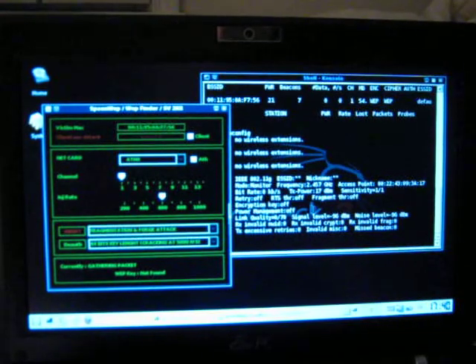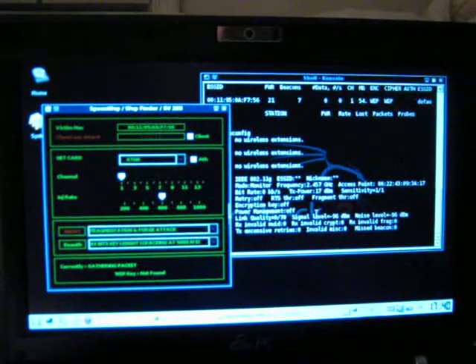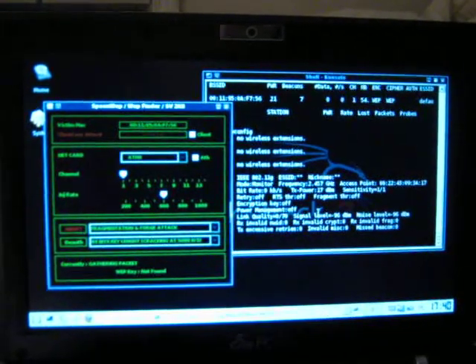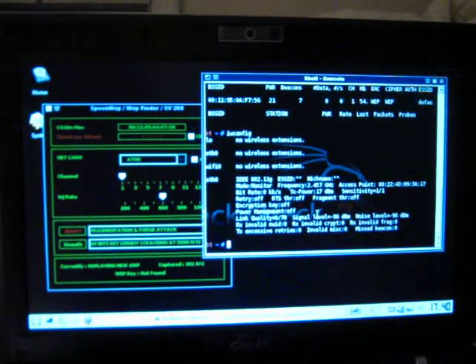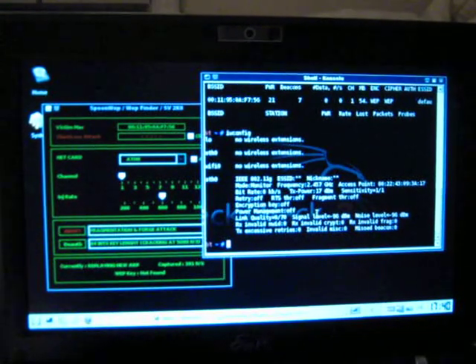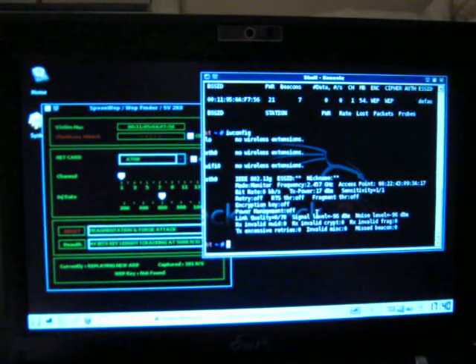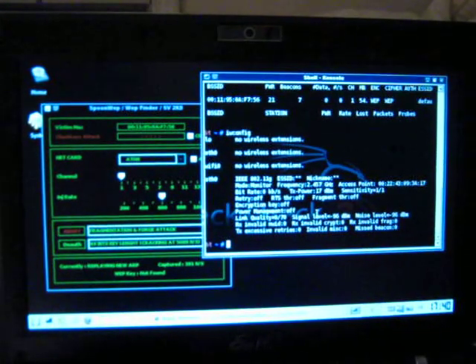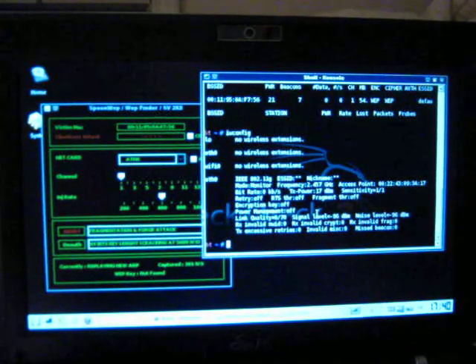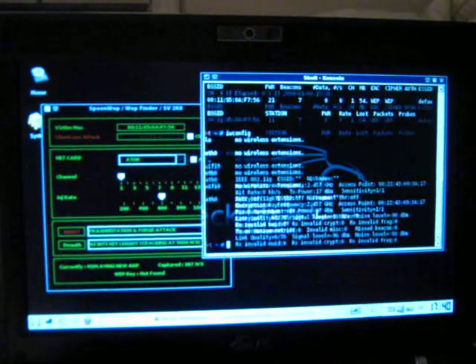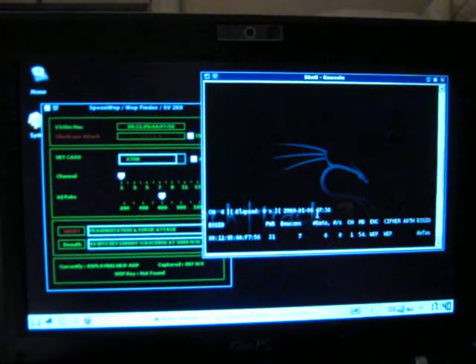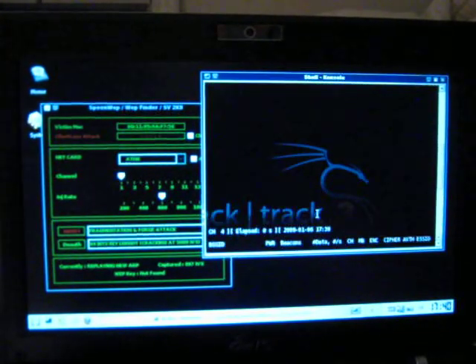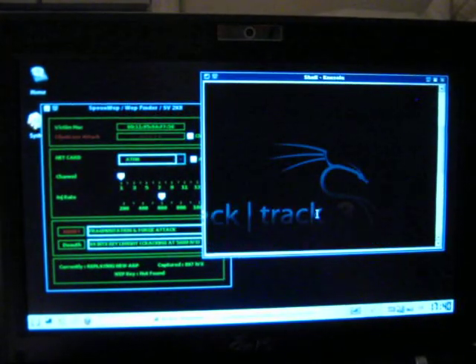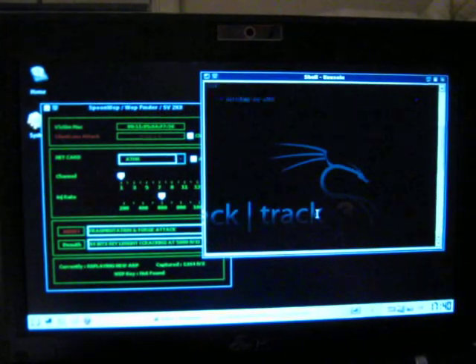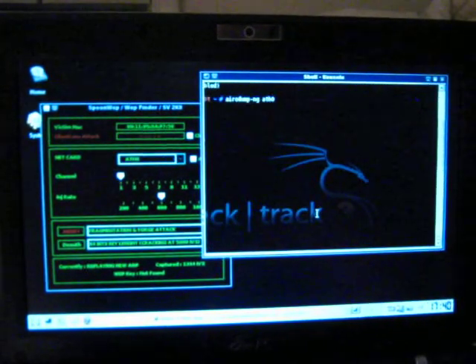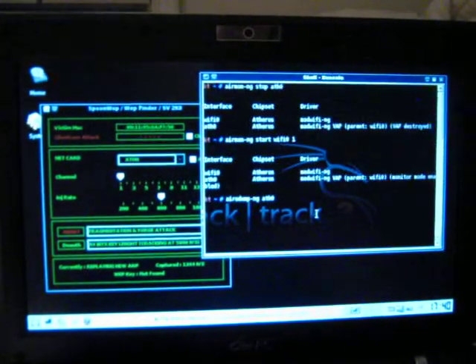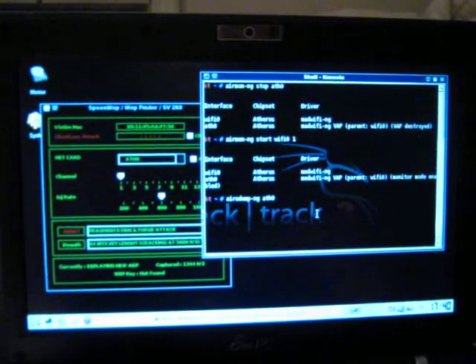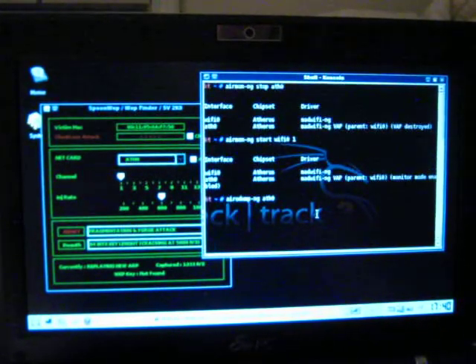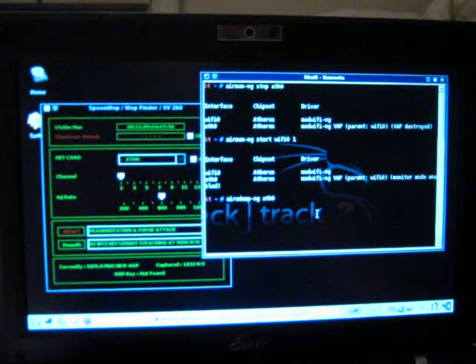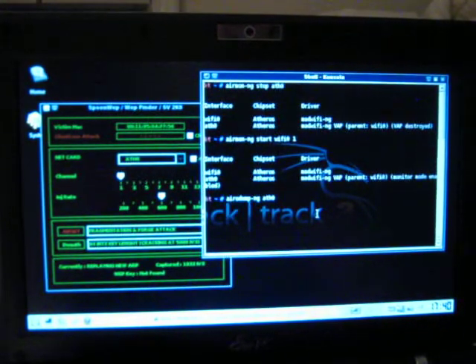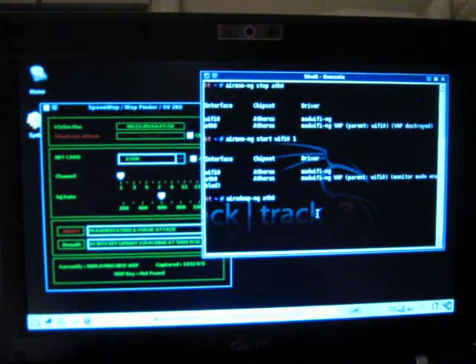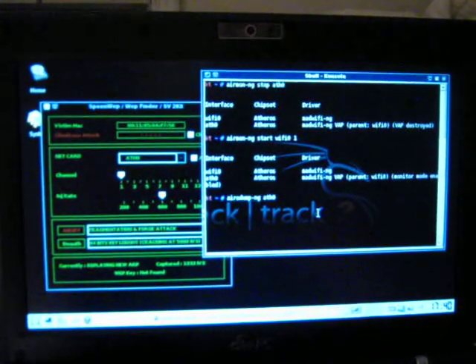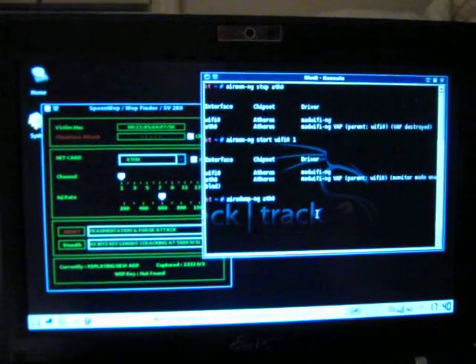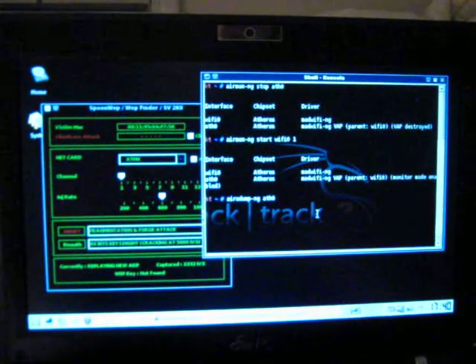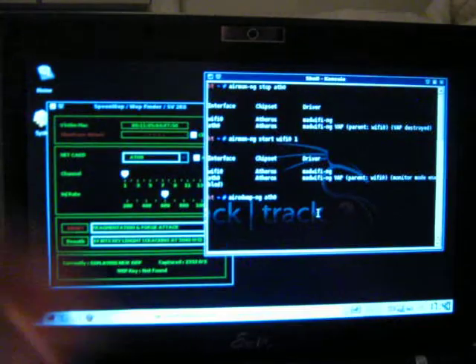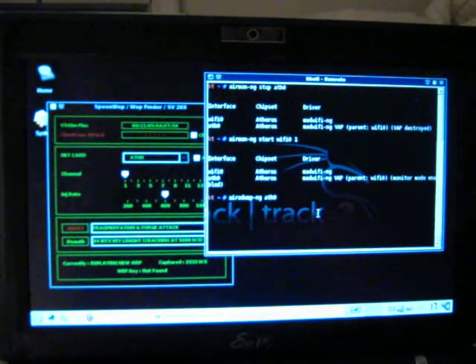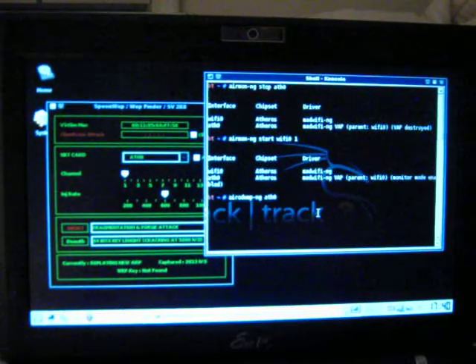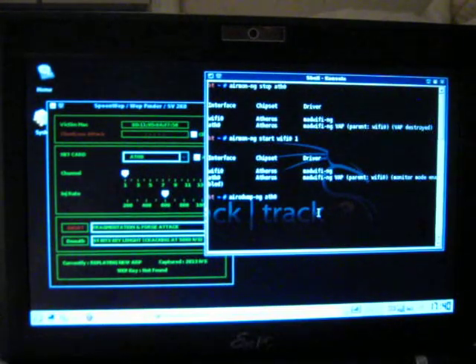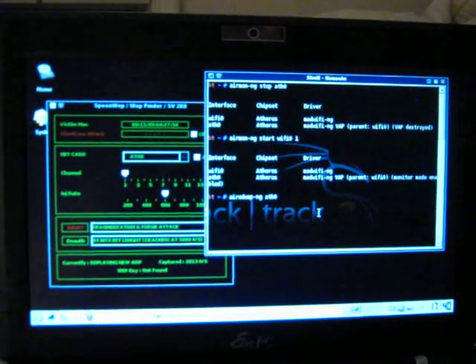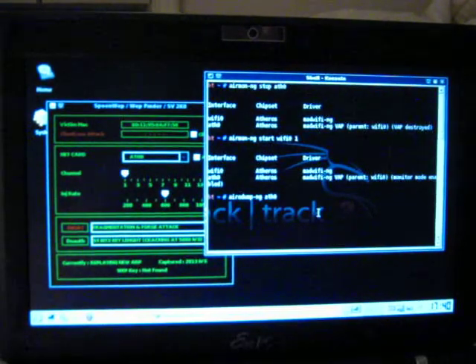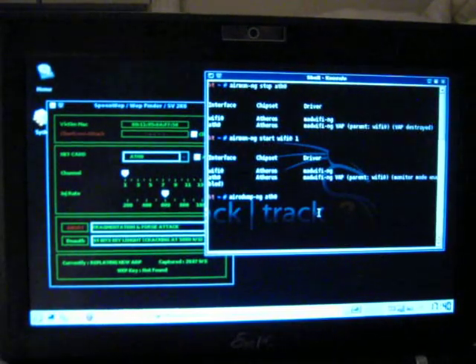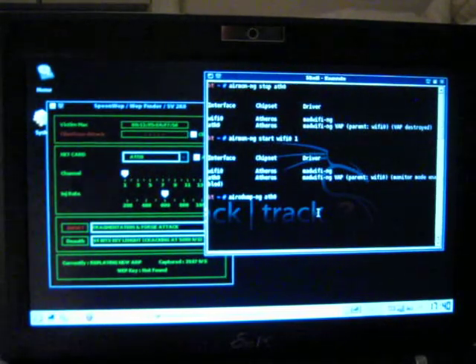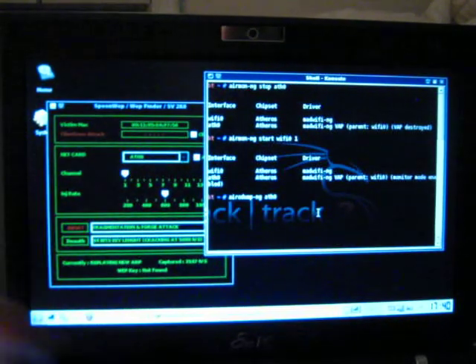Alright, the IVs are streaming in pretty fast here, so I'm going to have the WEP key fairly quick.